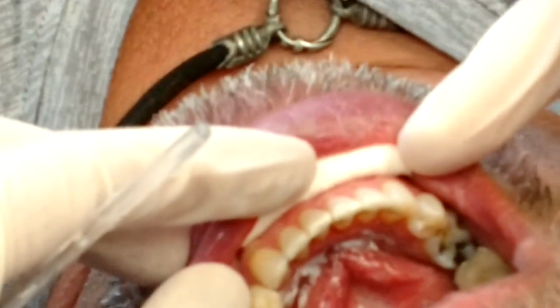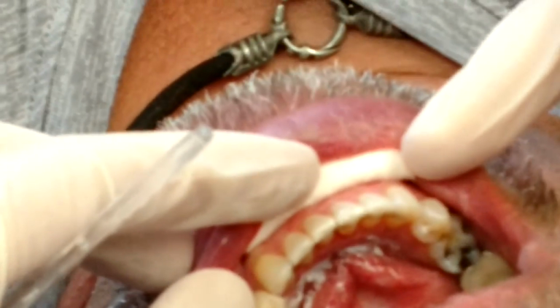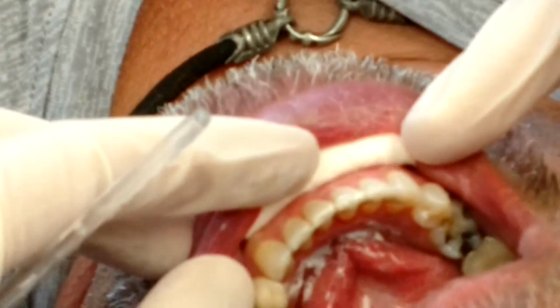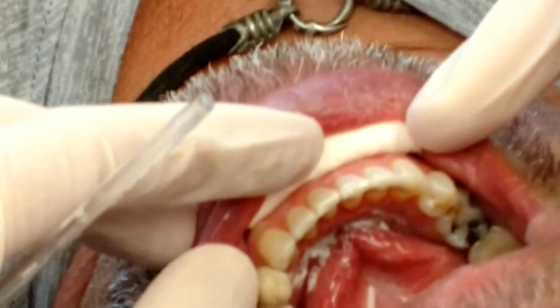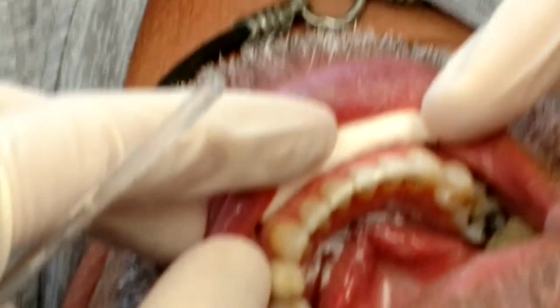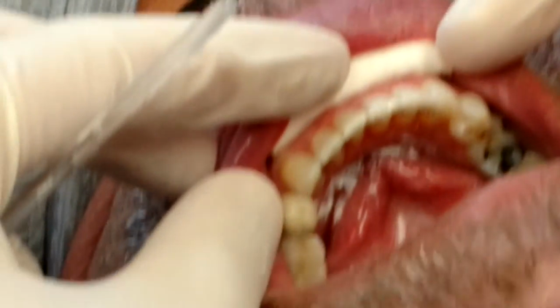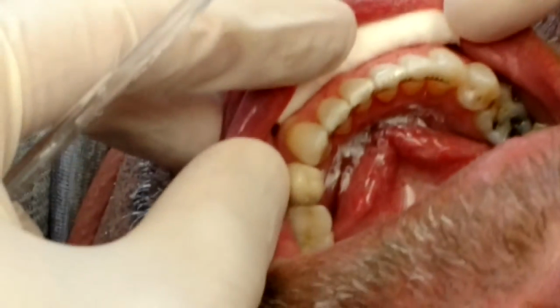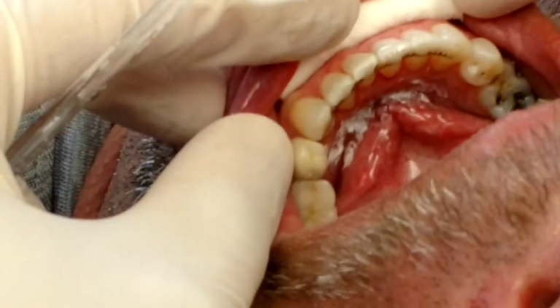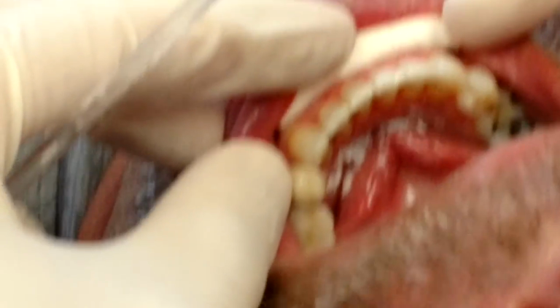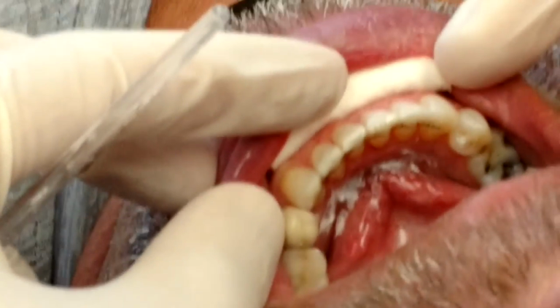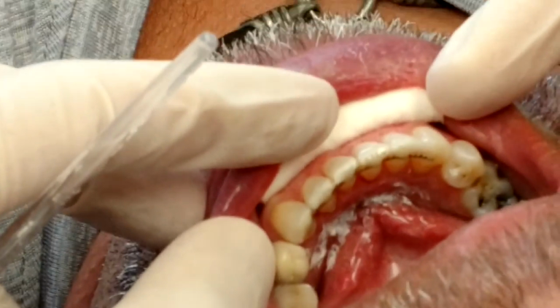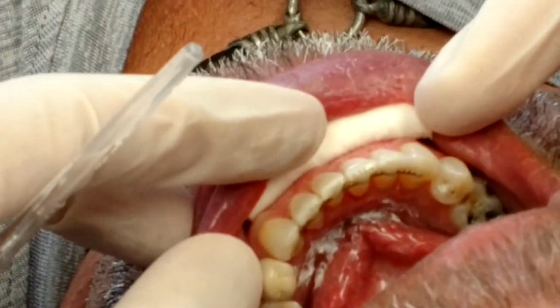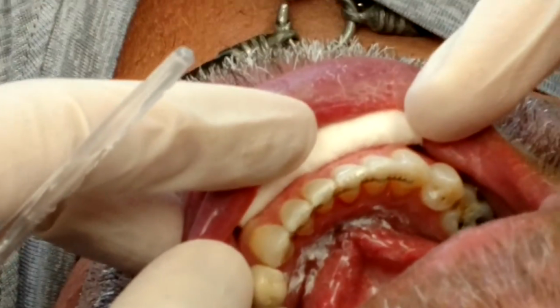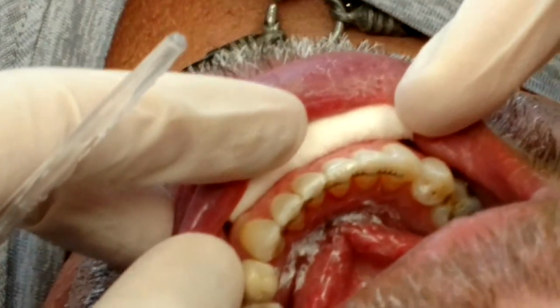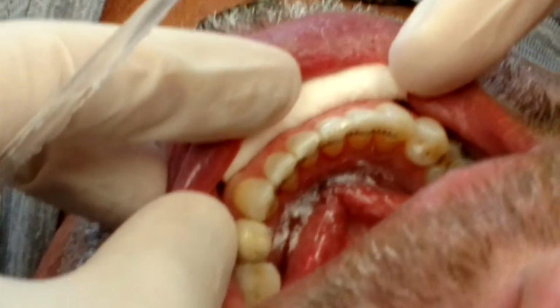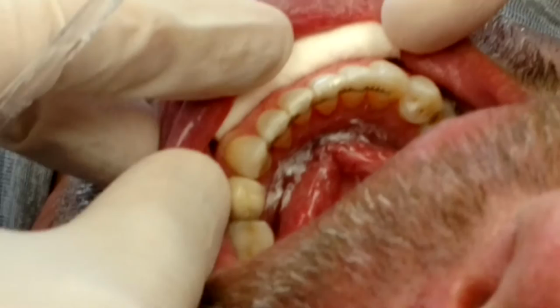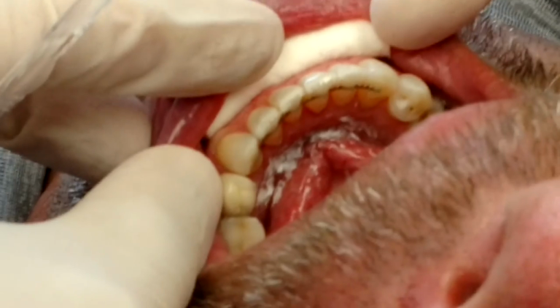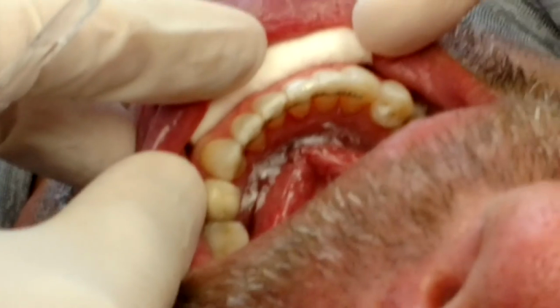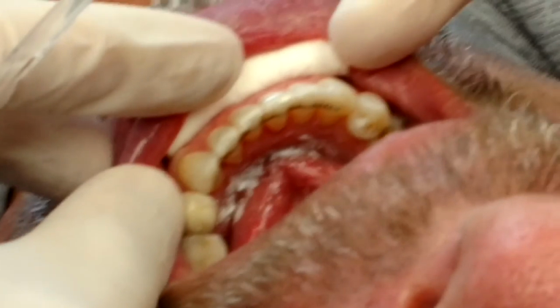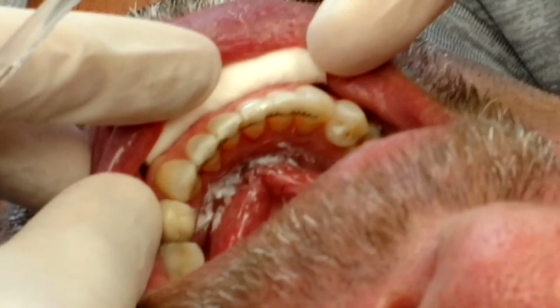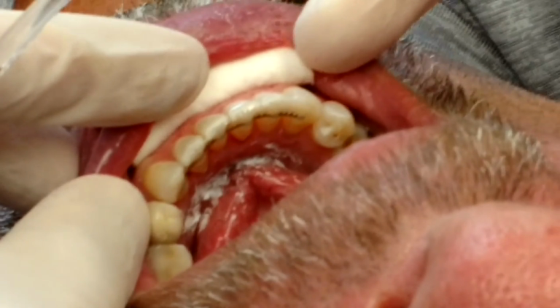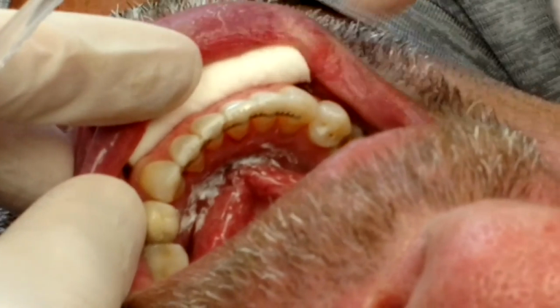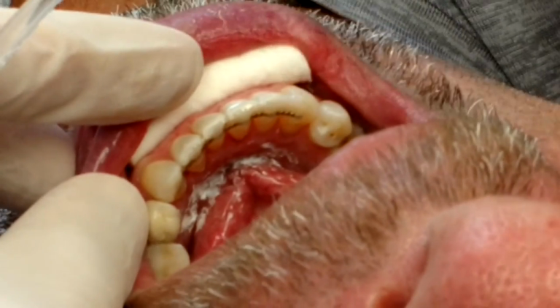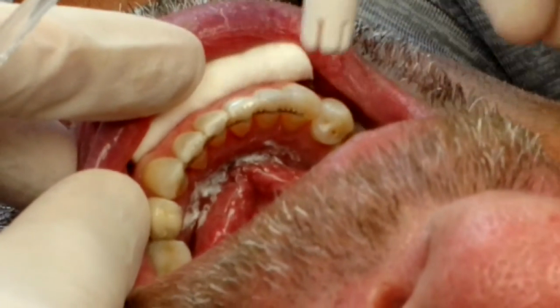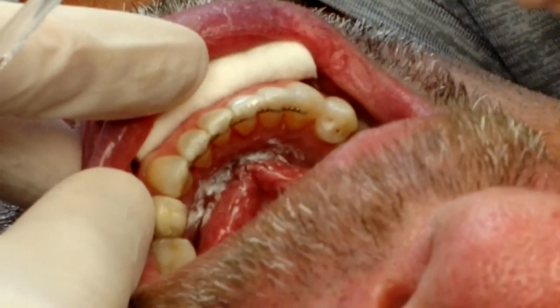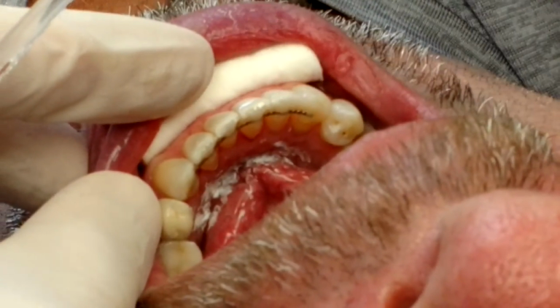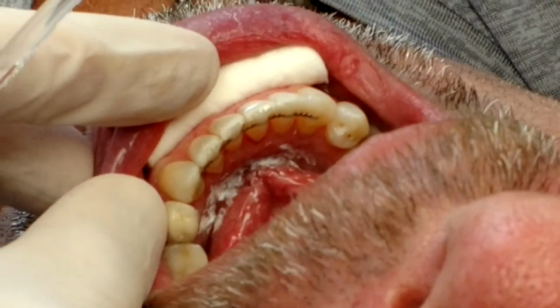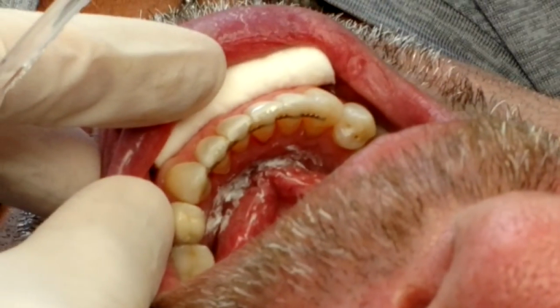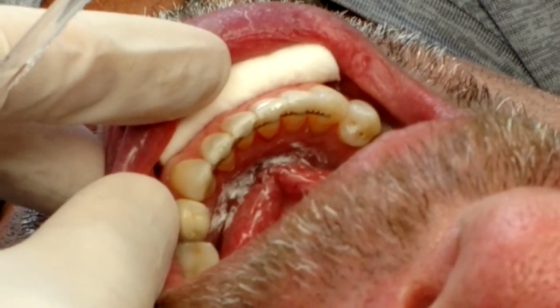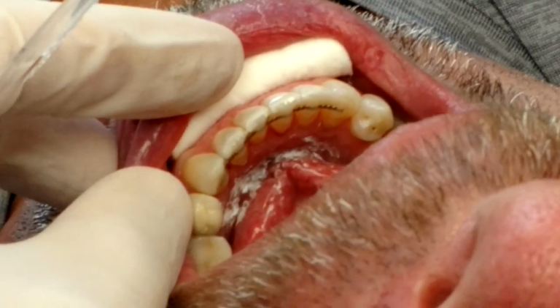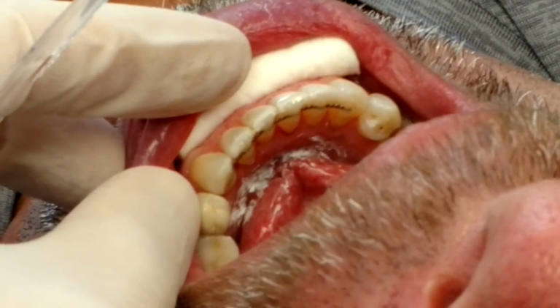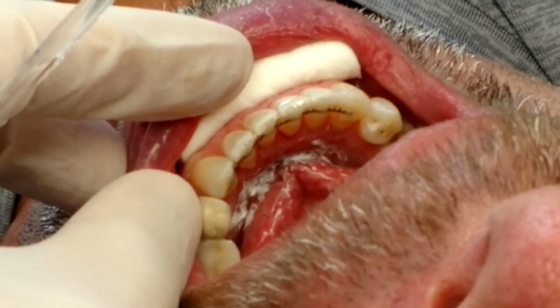And there's our fixed retainer. Alright guys, thanks for joining us. See you next time on the next video.